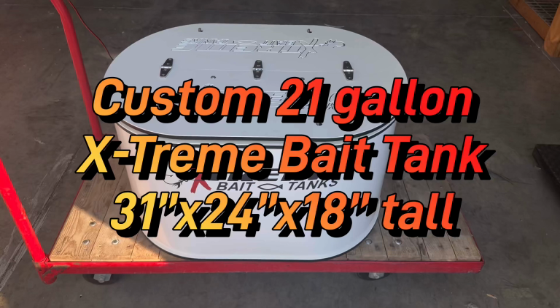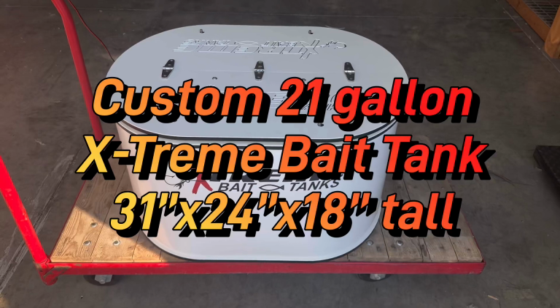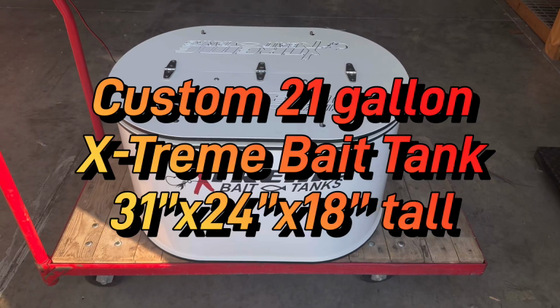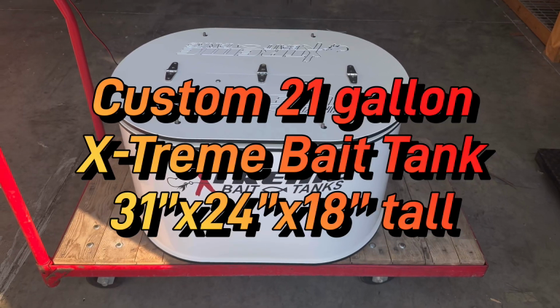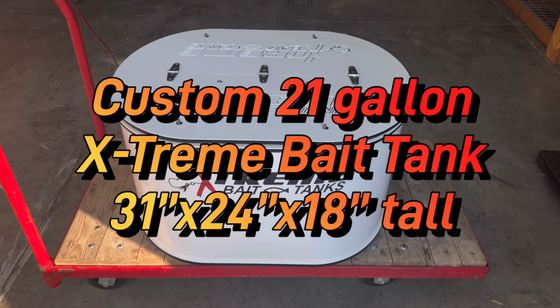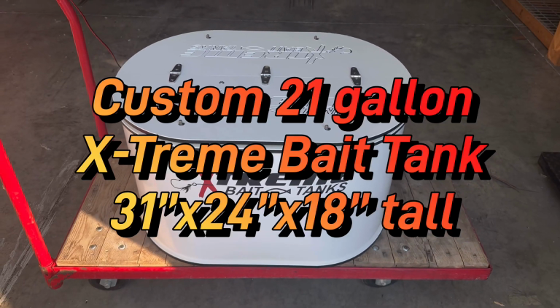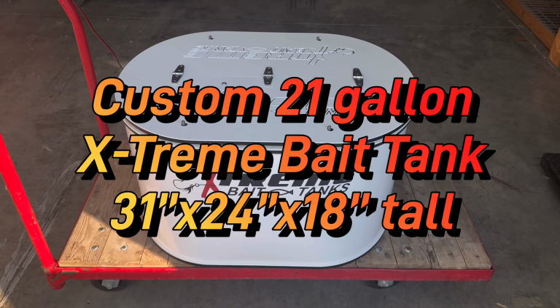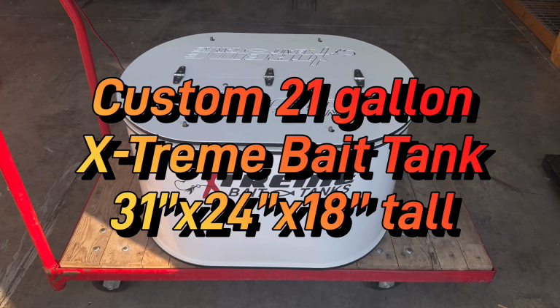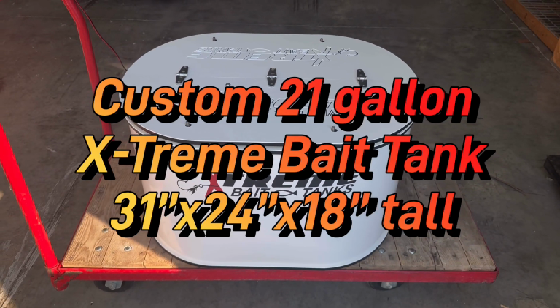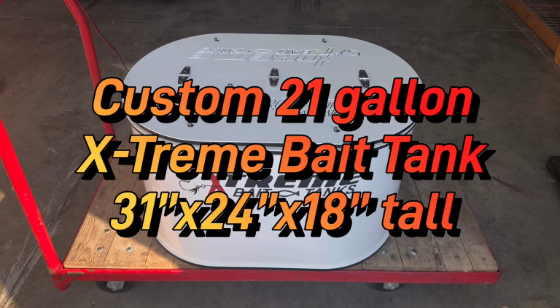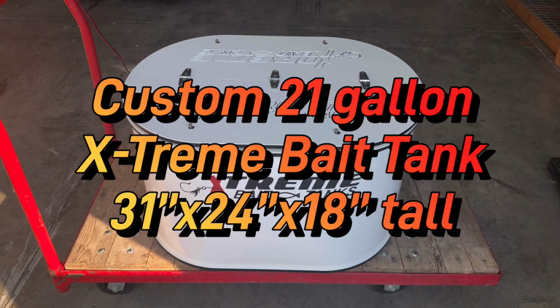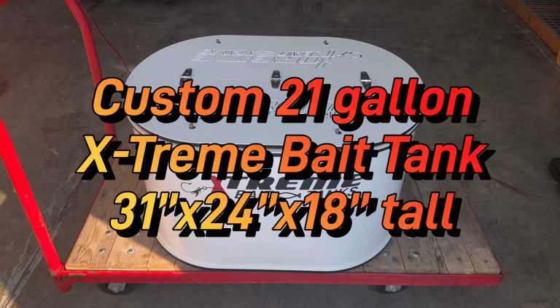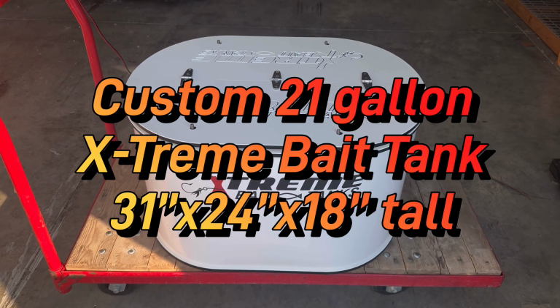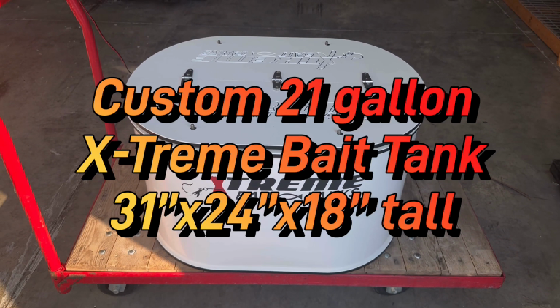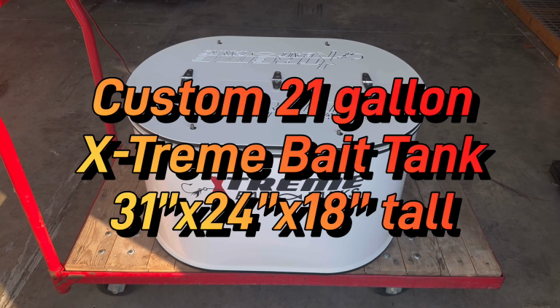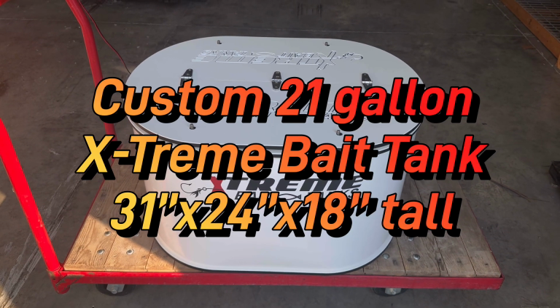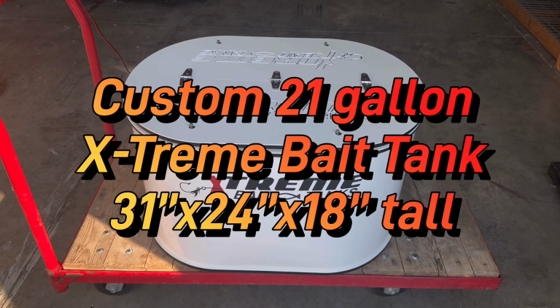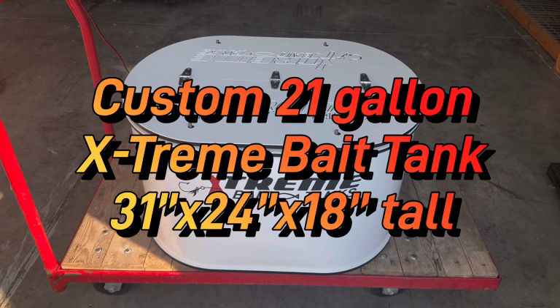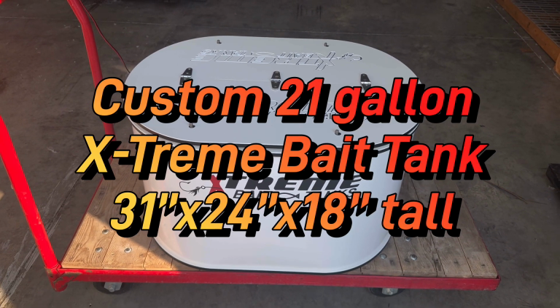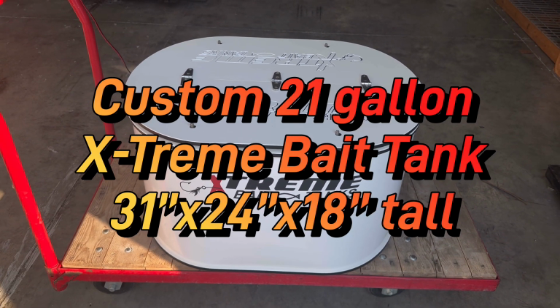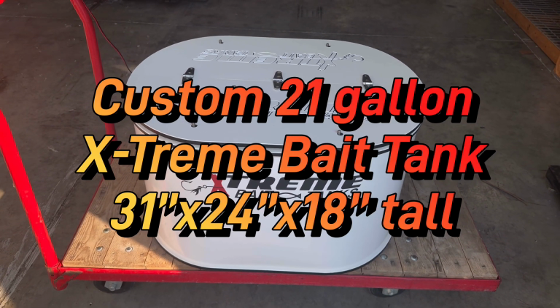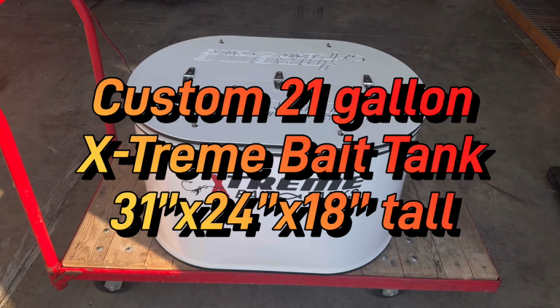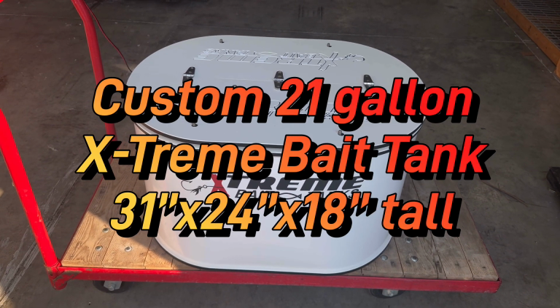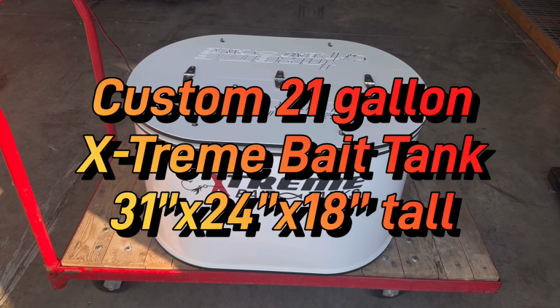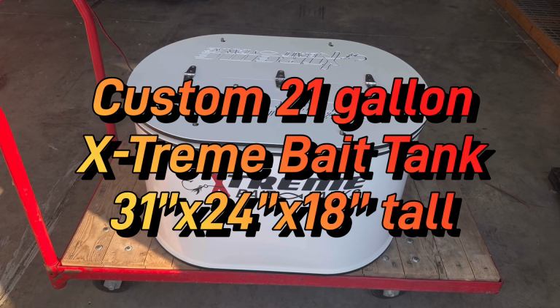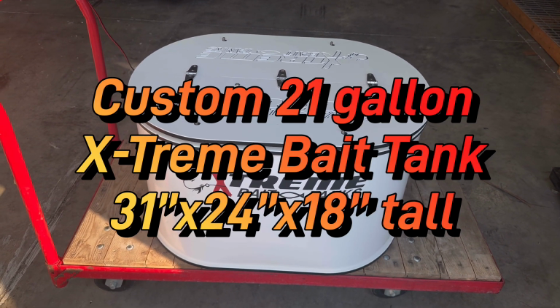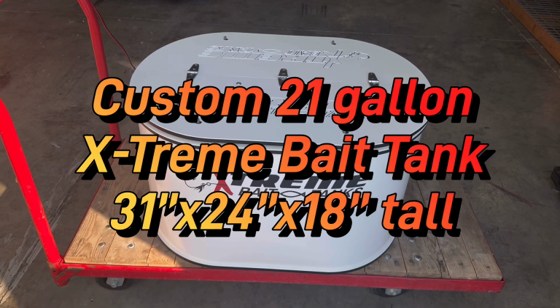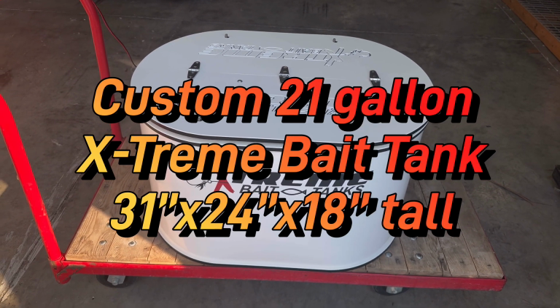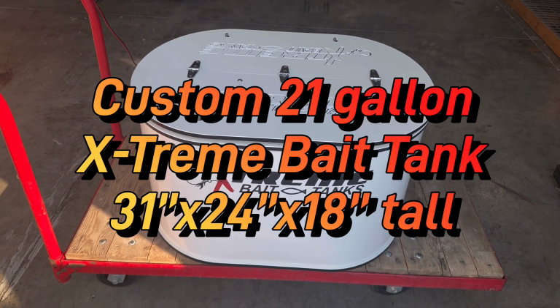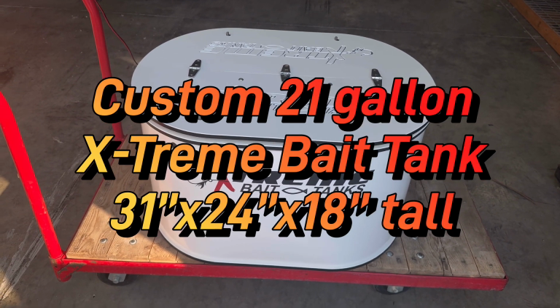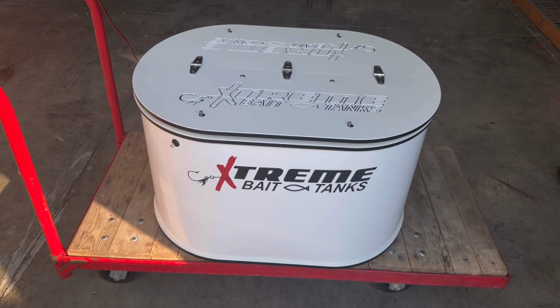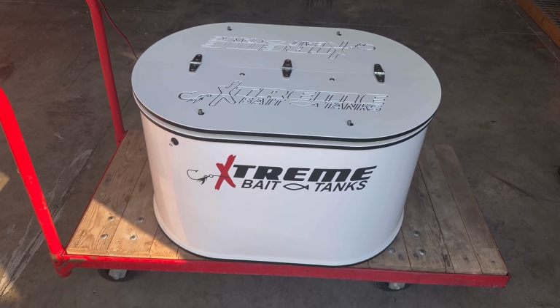Hello Lonnie, this is Damon from Extreme Bait Tanks. Your custom 35 gallon is finished.